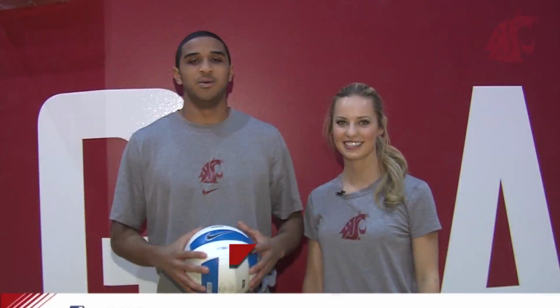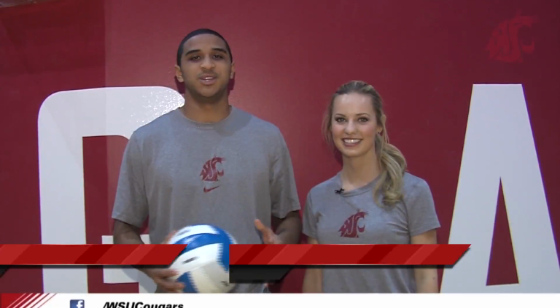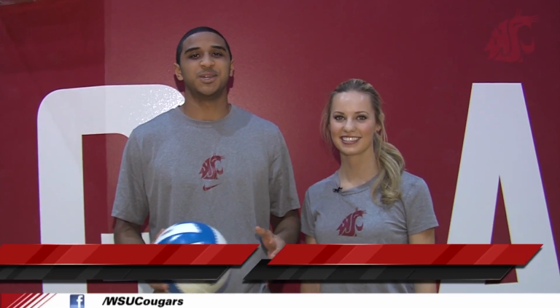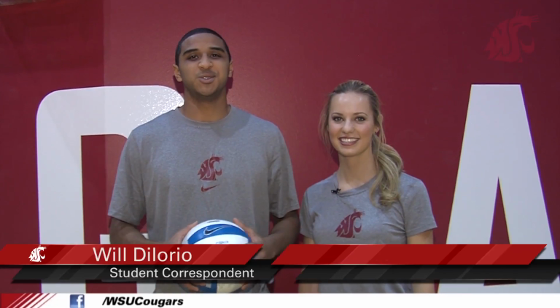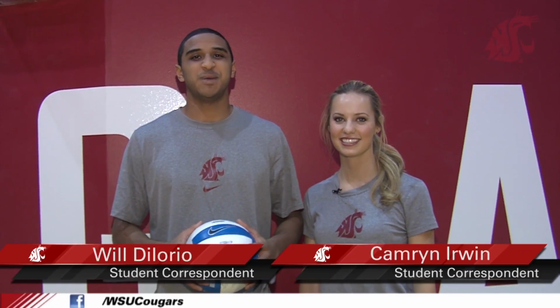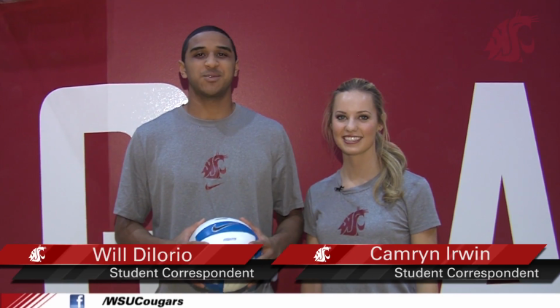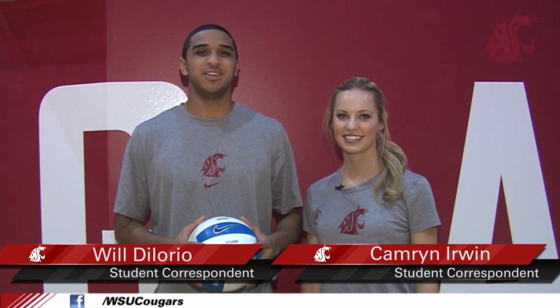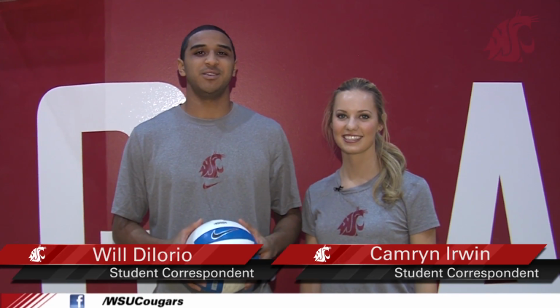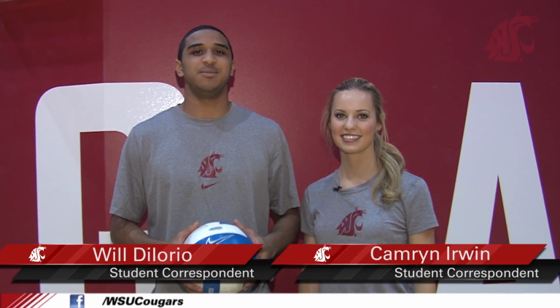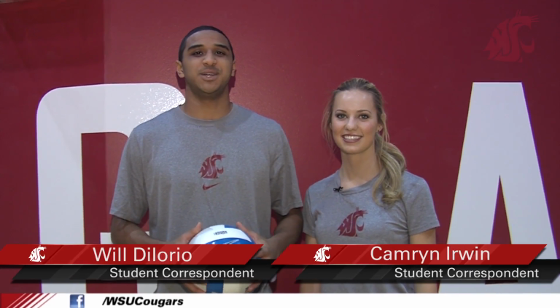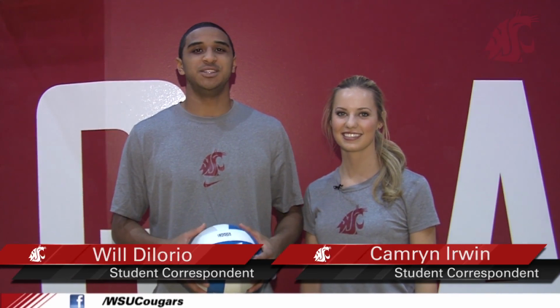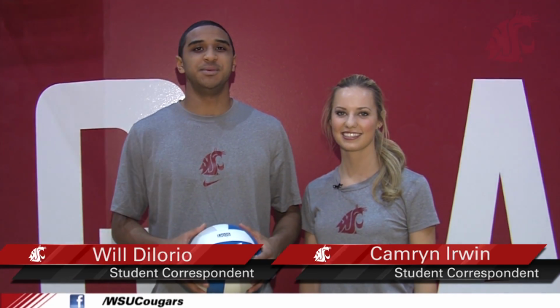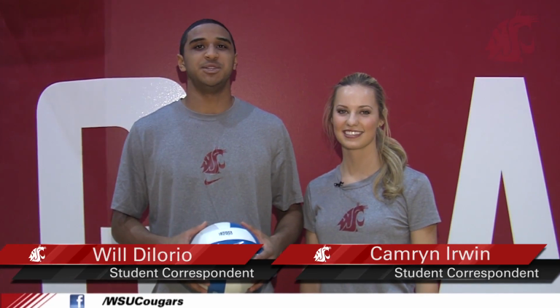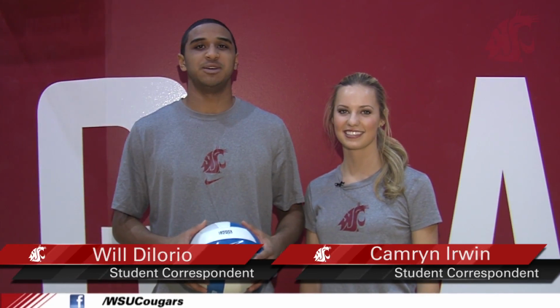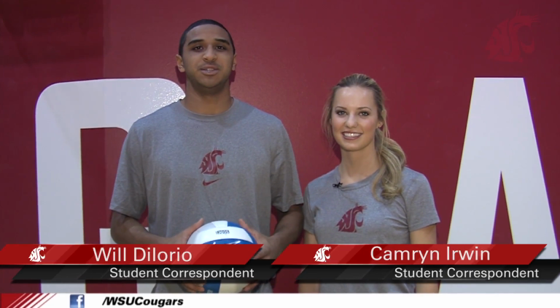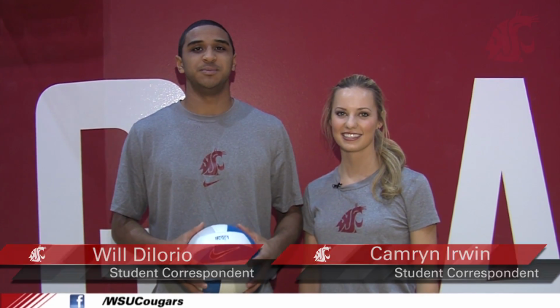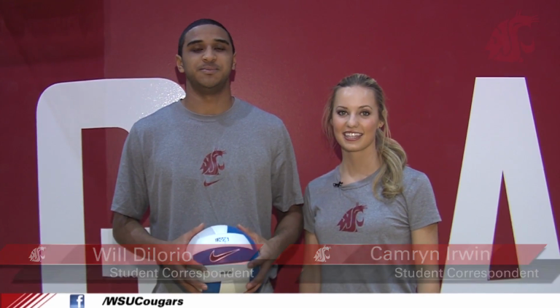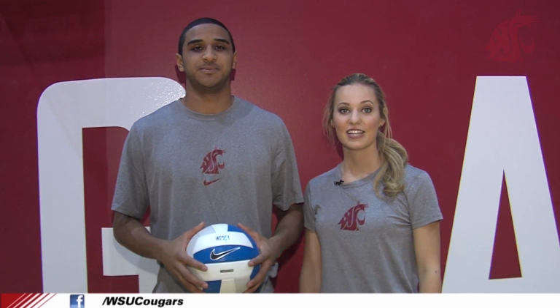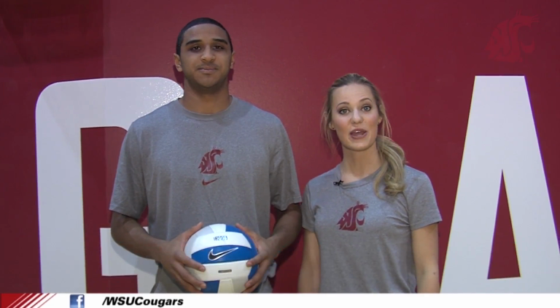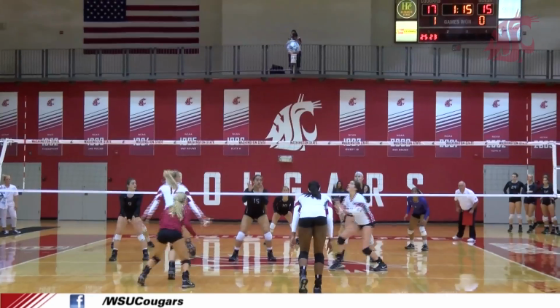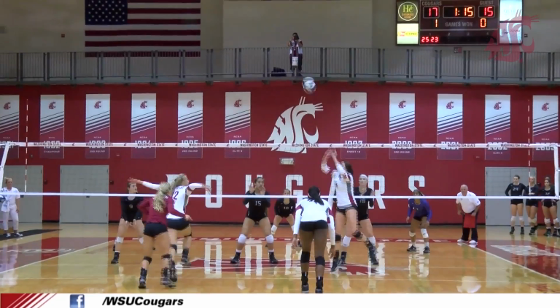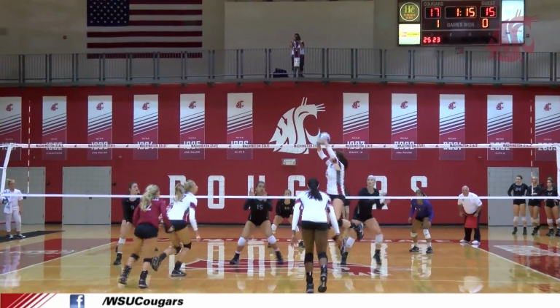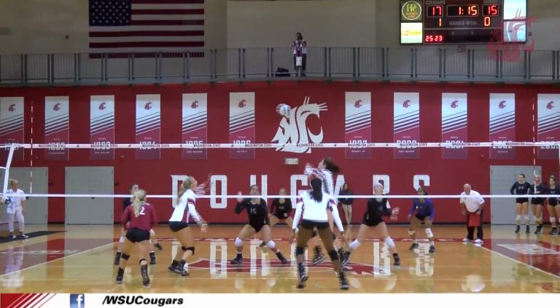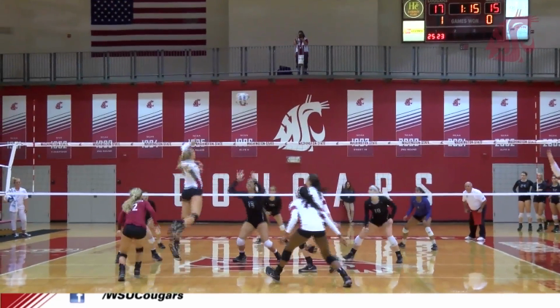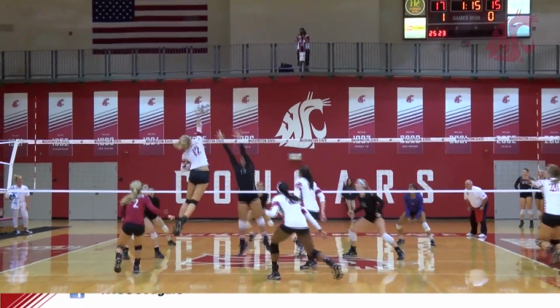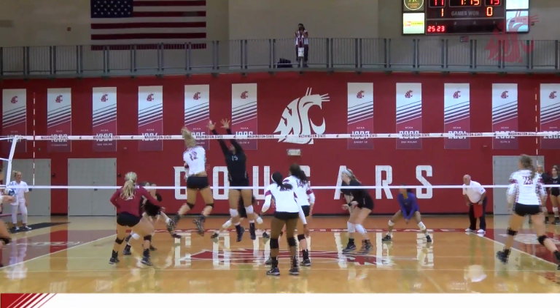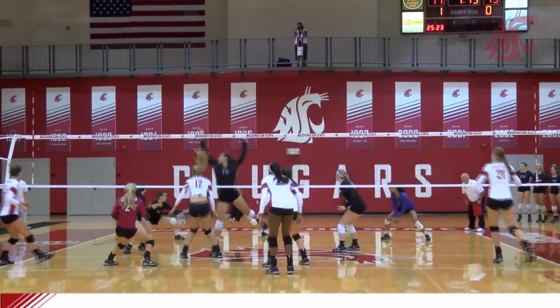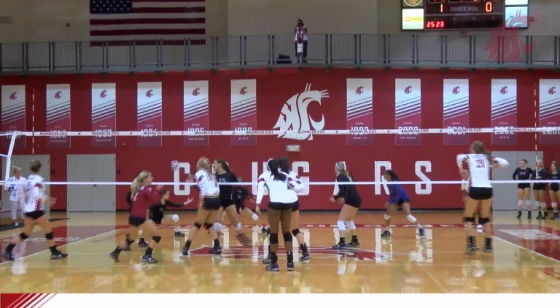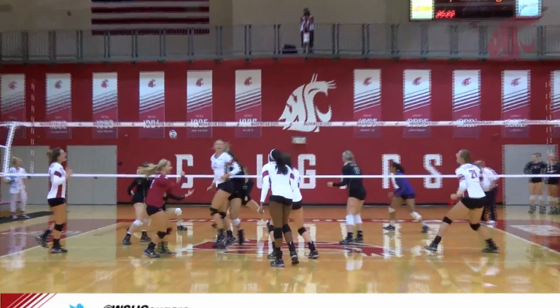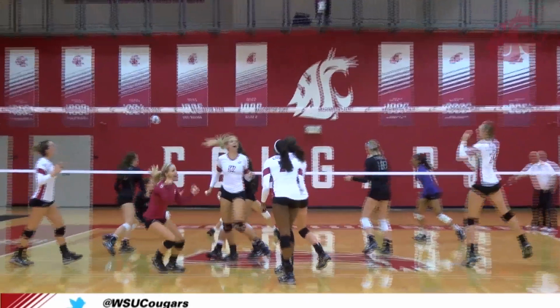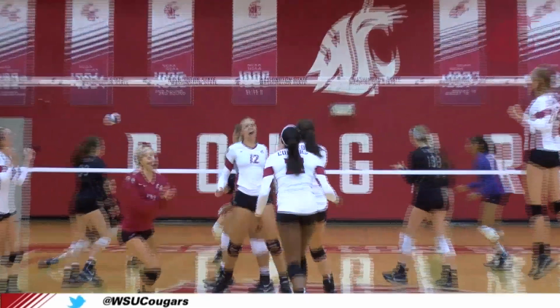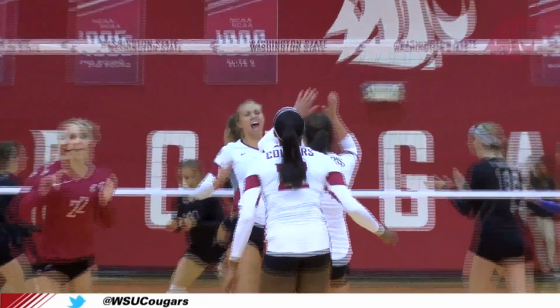What's up Cougs, we're back with another episode of WSU How To. Today we're going to learn from Chelsea Bettinson how to hit a volleyball.